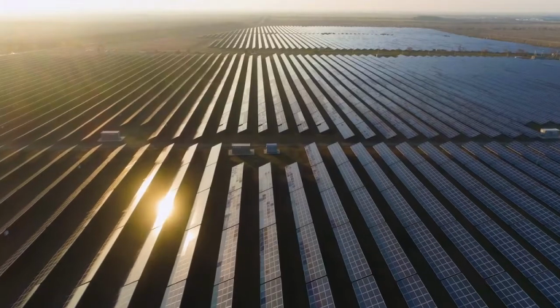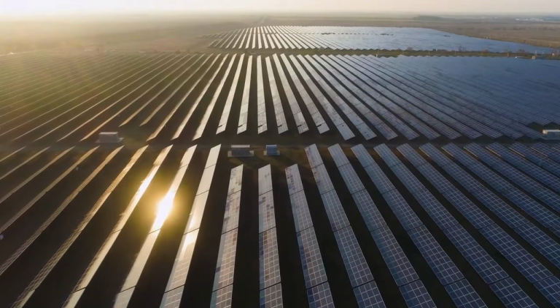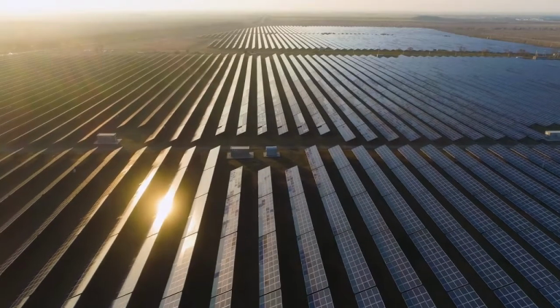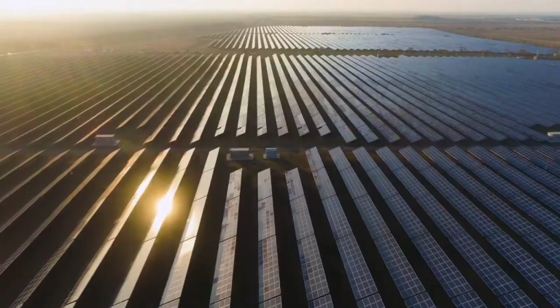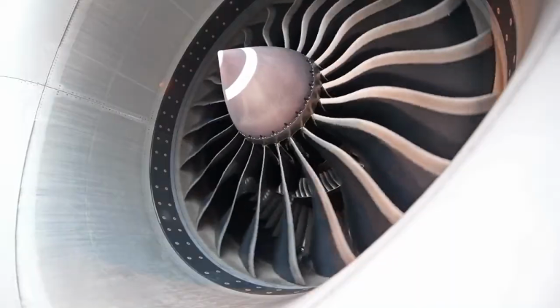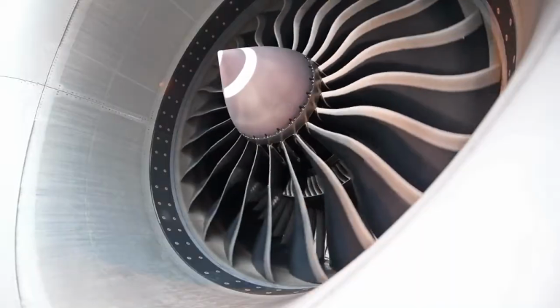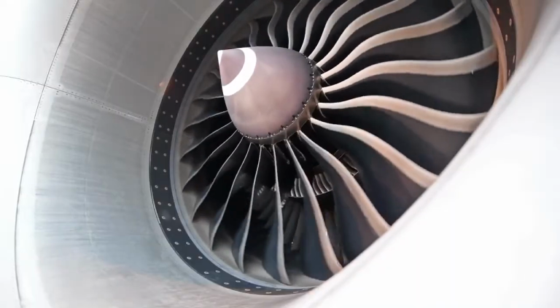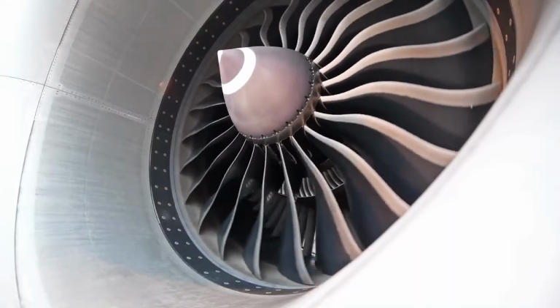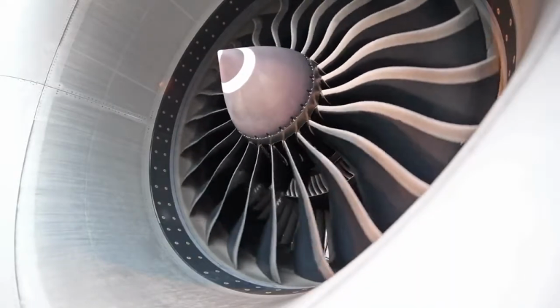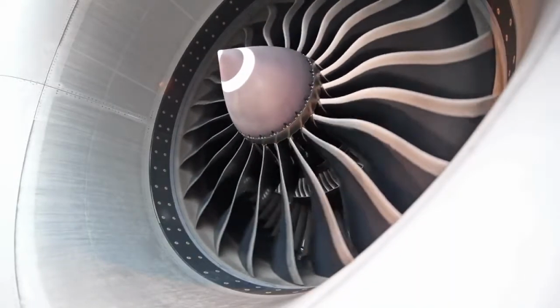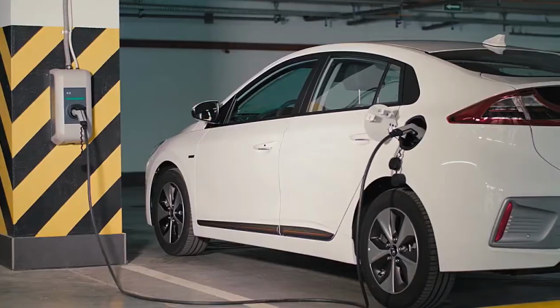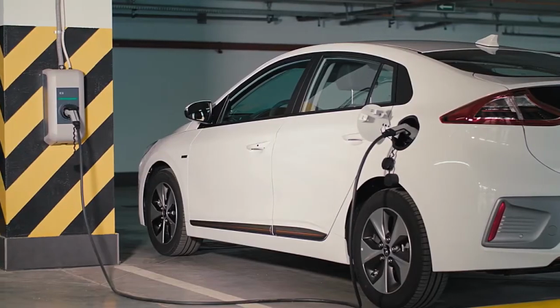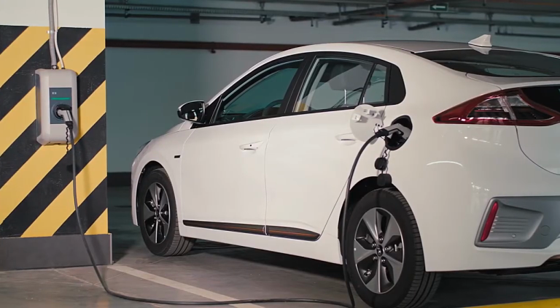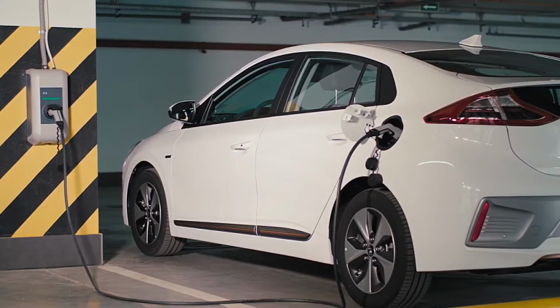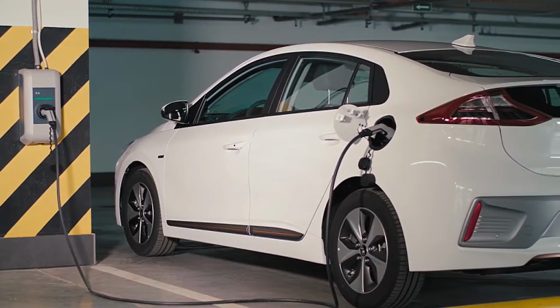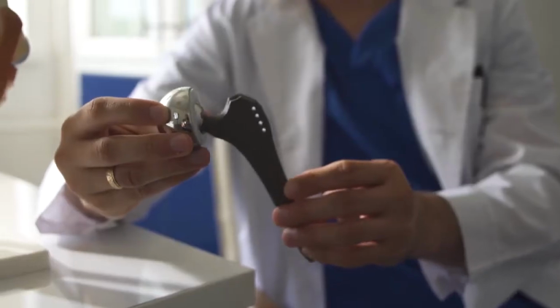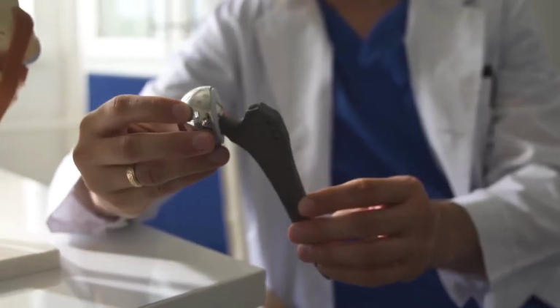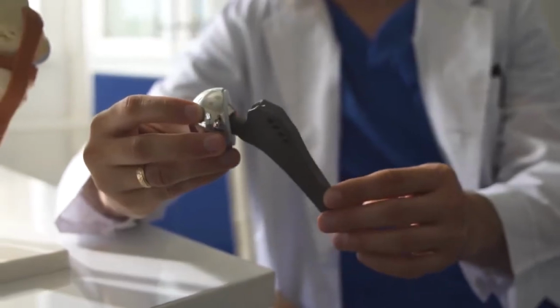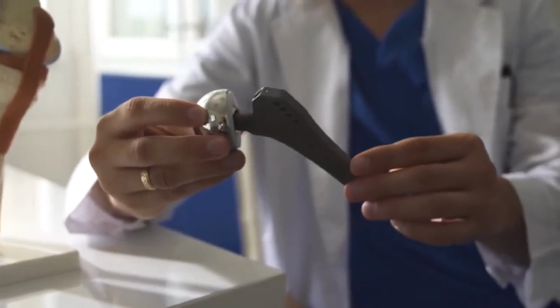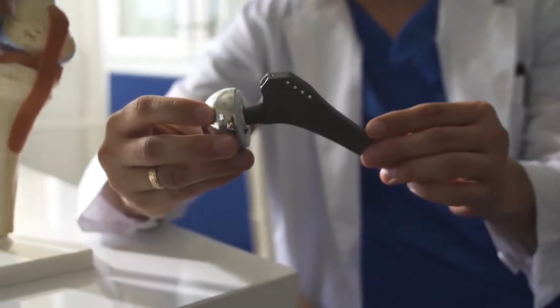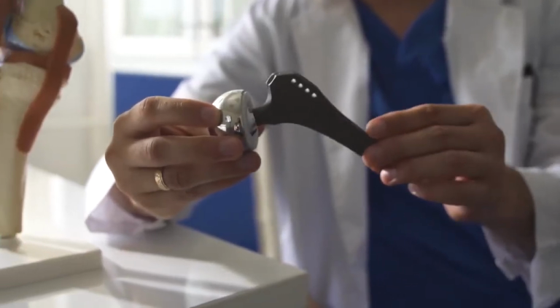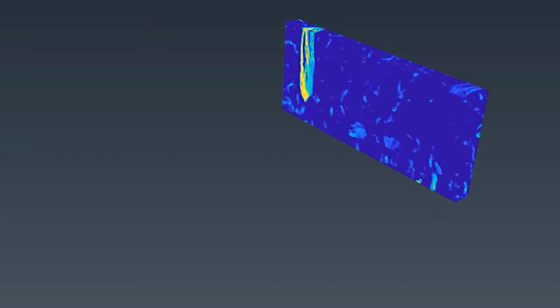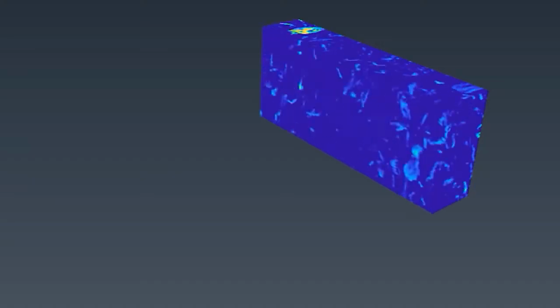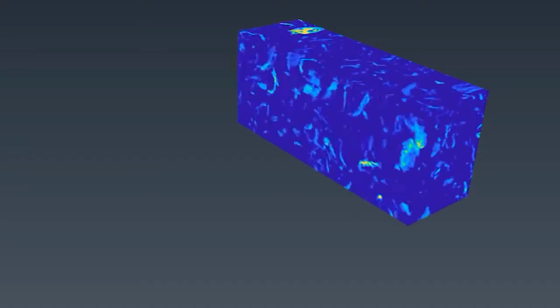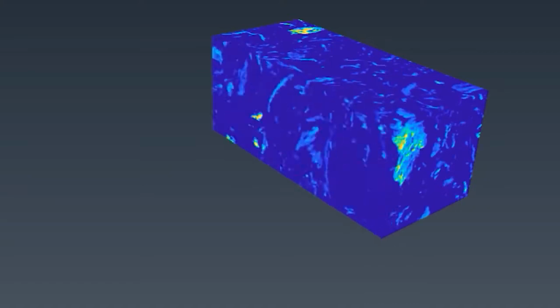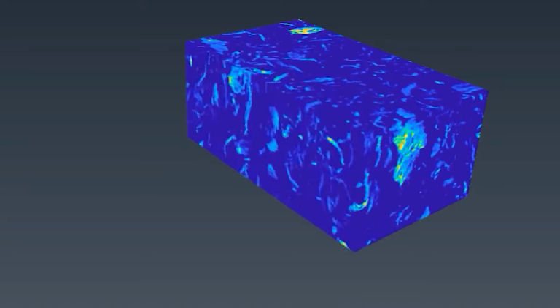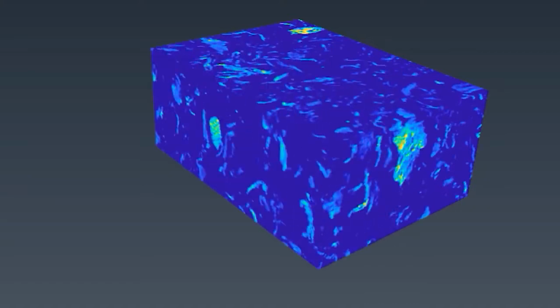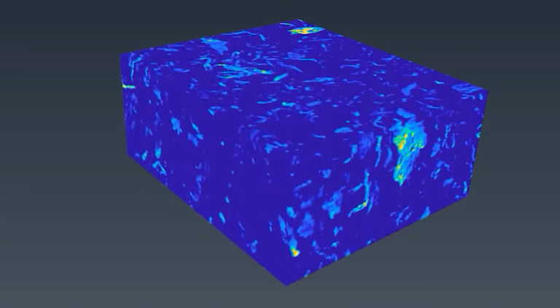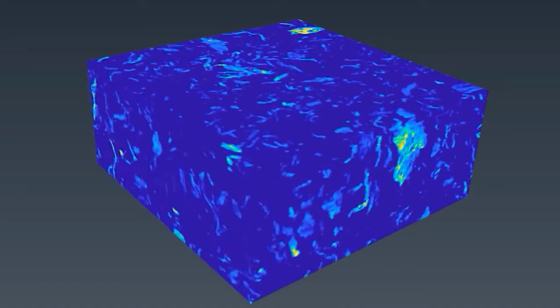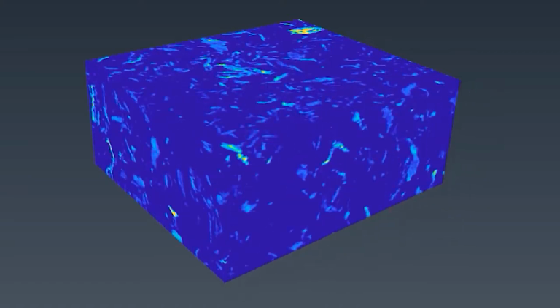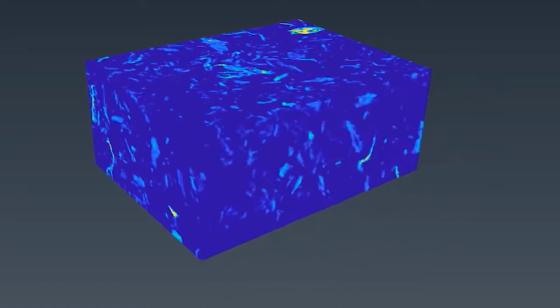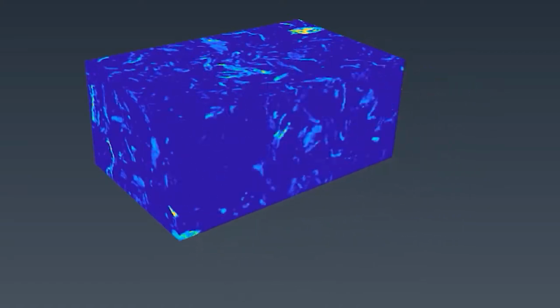Material science is the study of everything around us, and we want to understand what is its structure, how is it put together, how are the atoms inside it arranged.